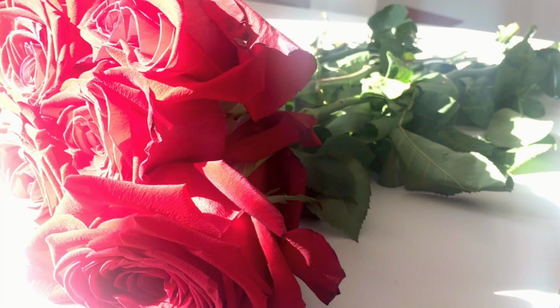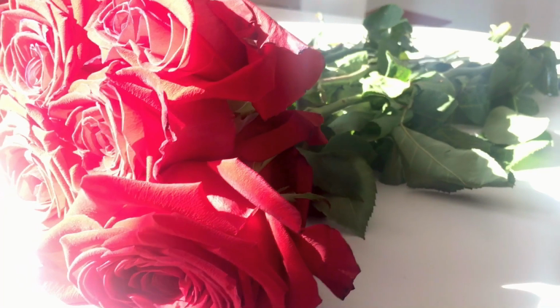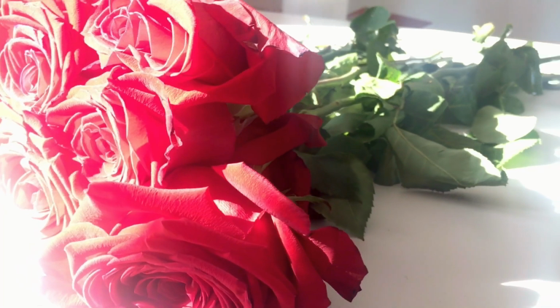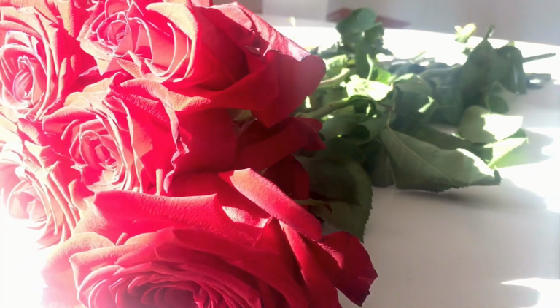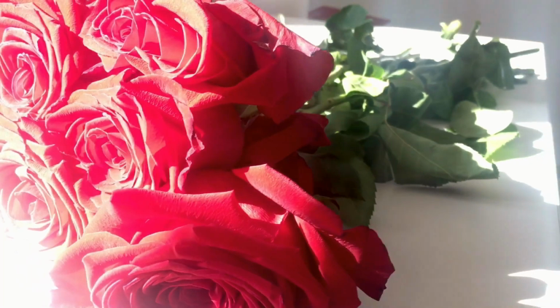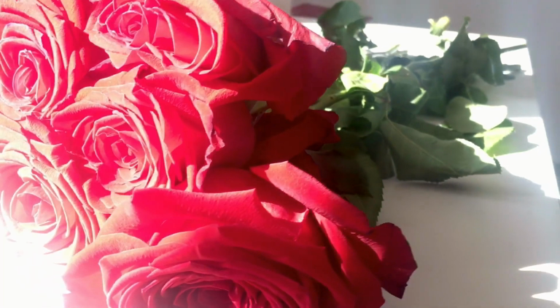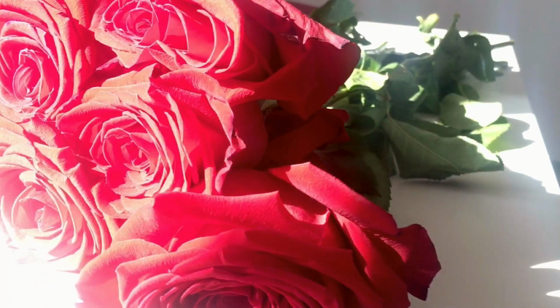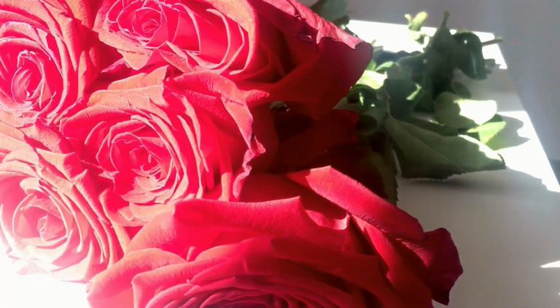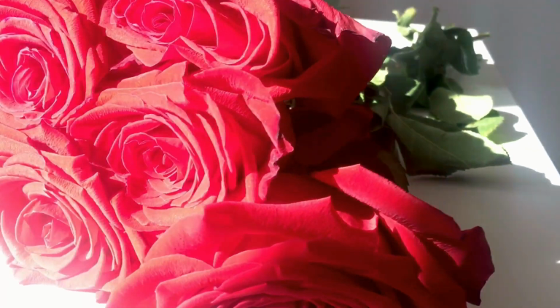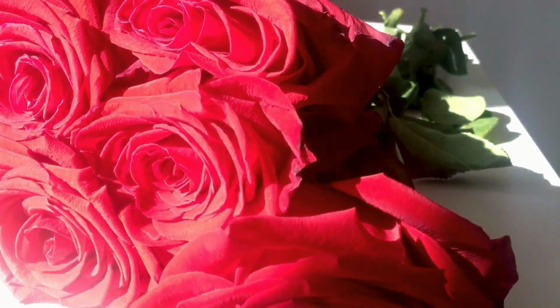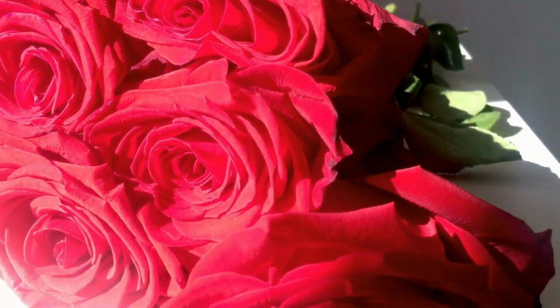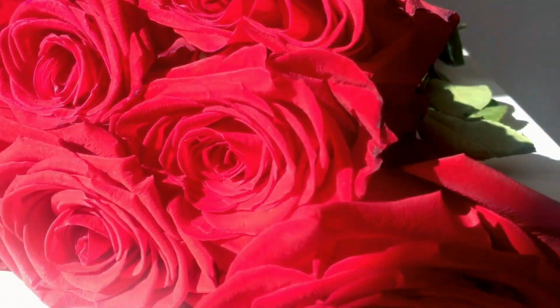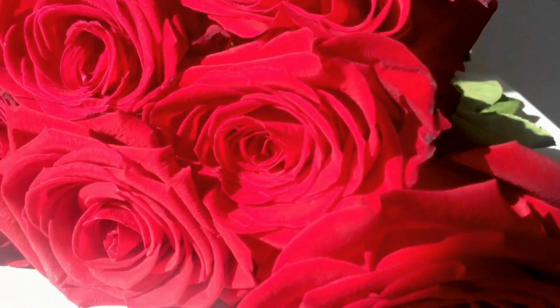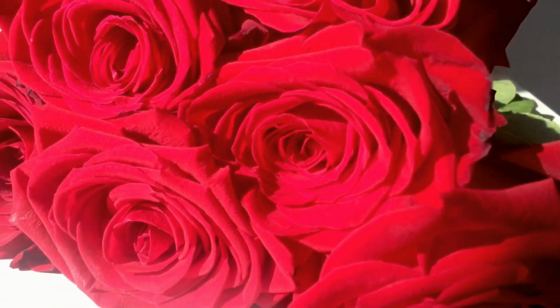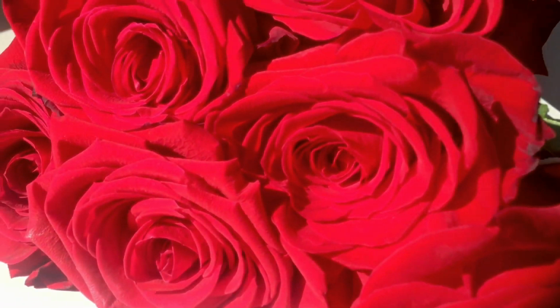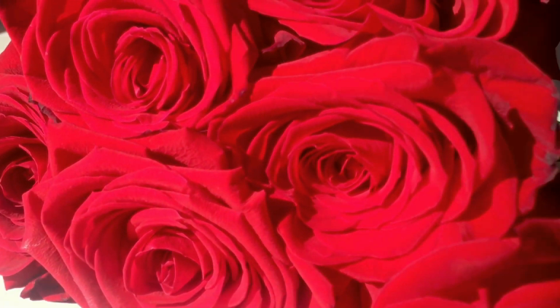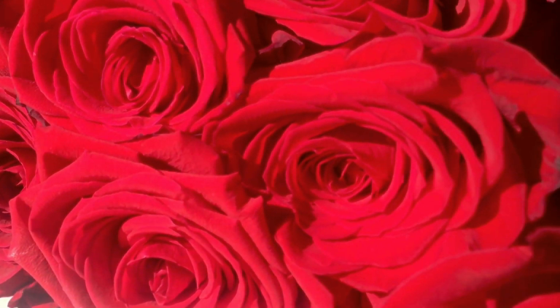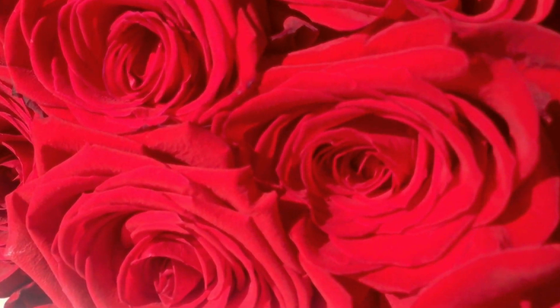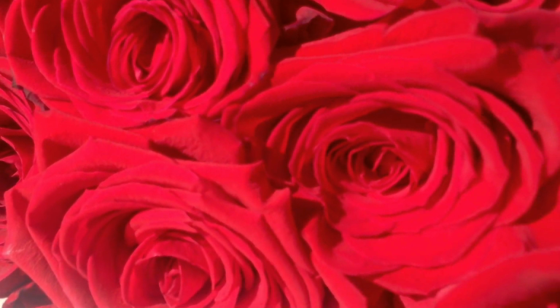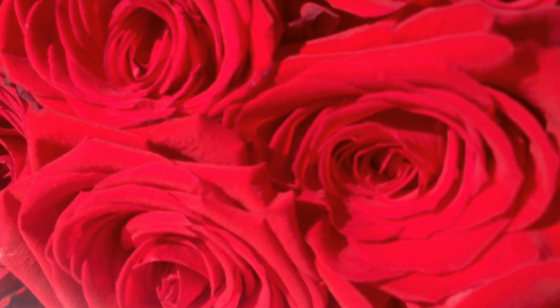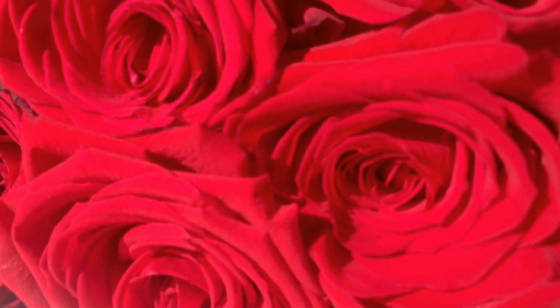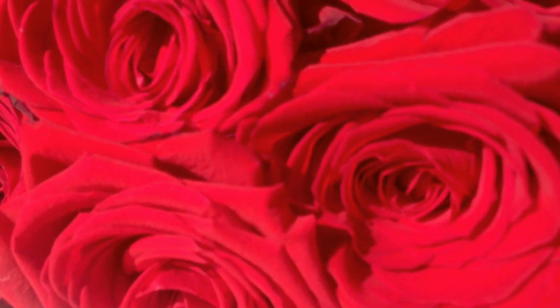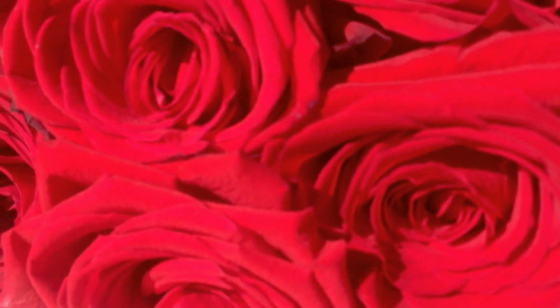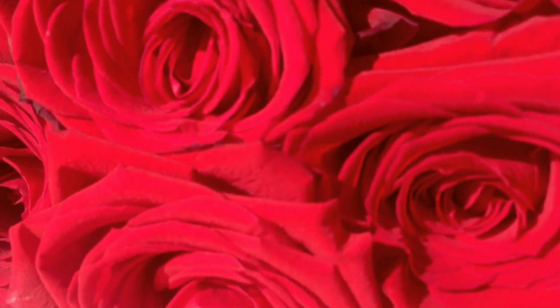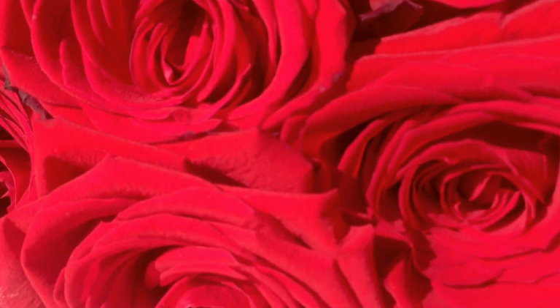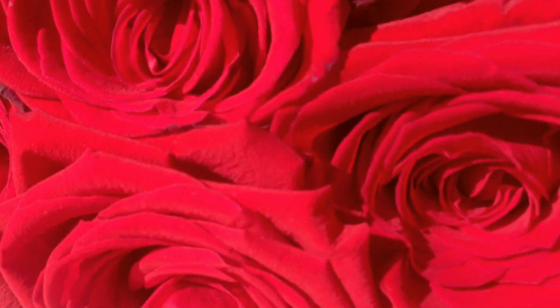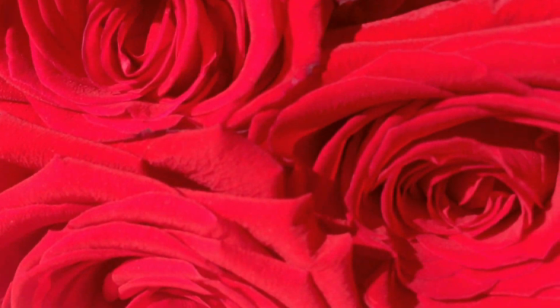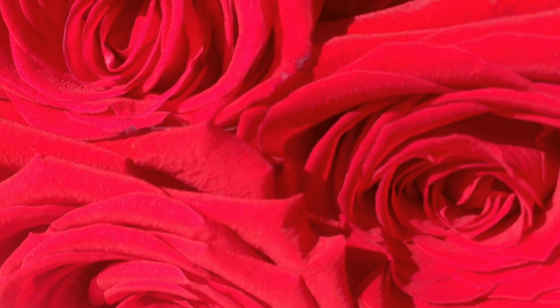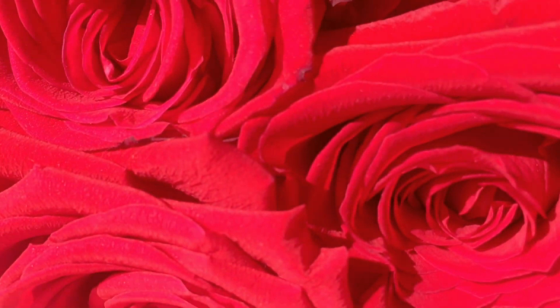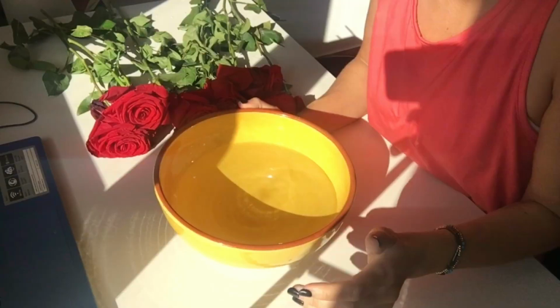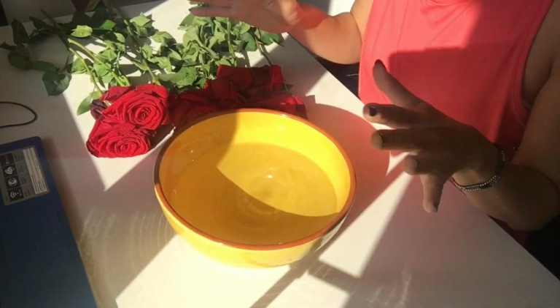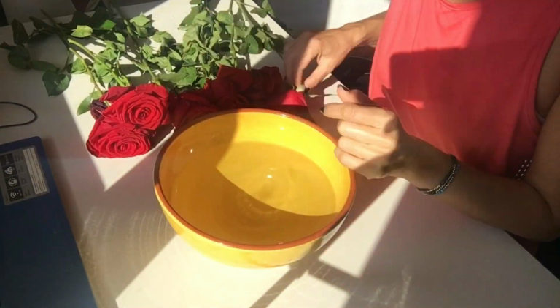Good day! Today I will show you how to make your own rose petal glyceride.